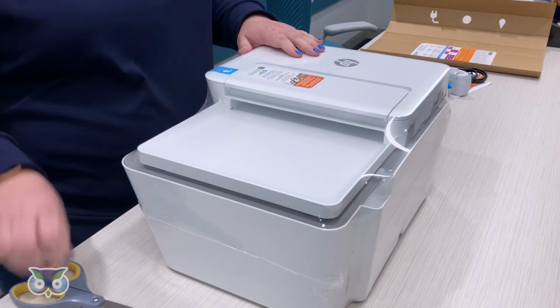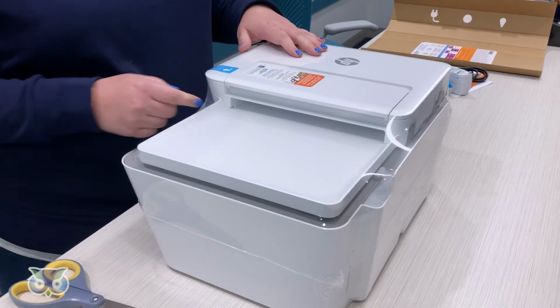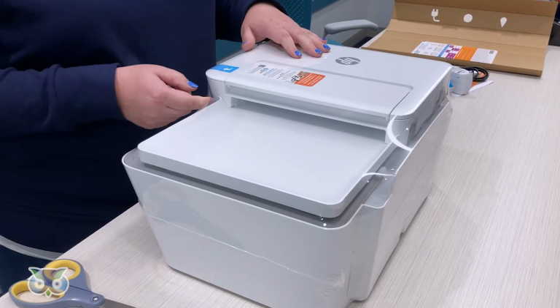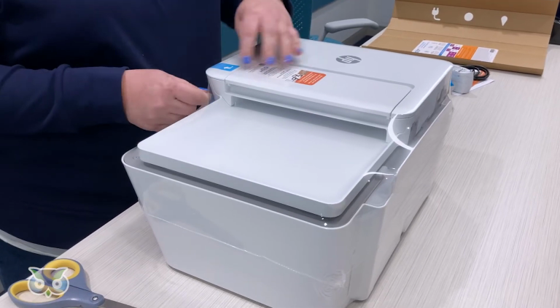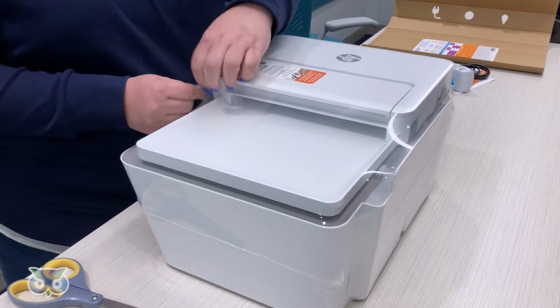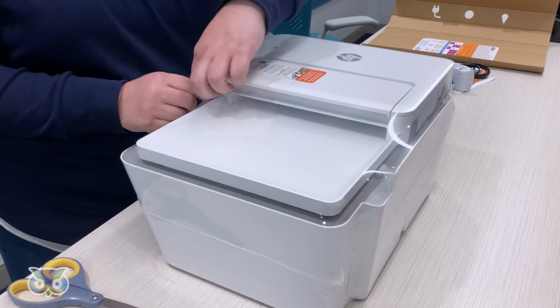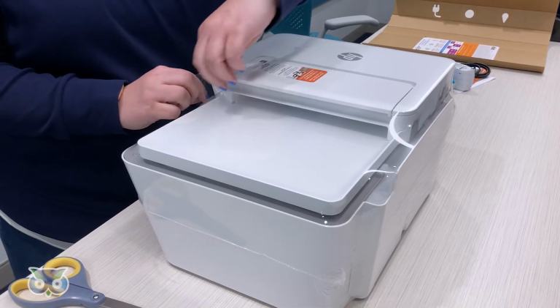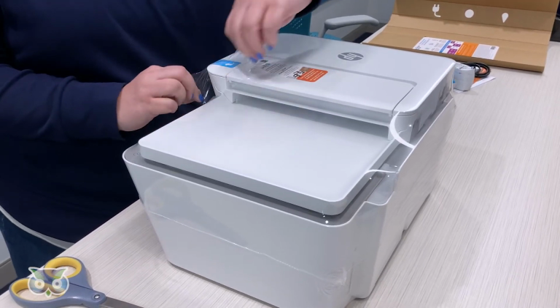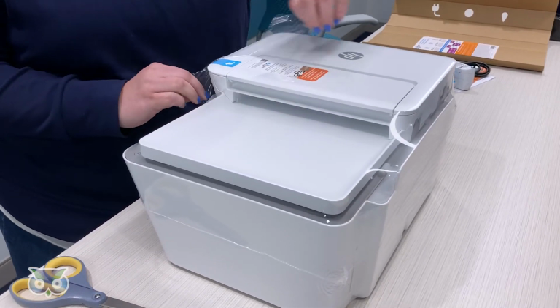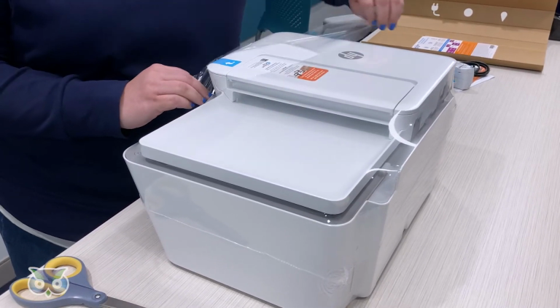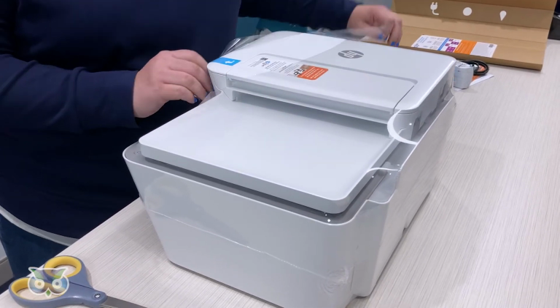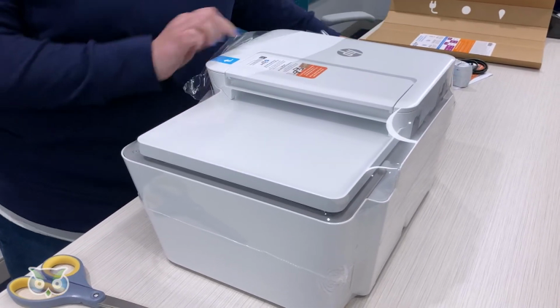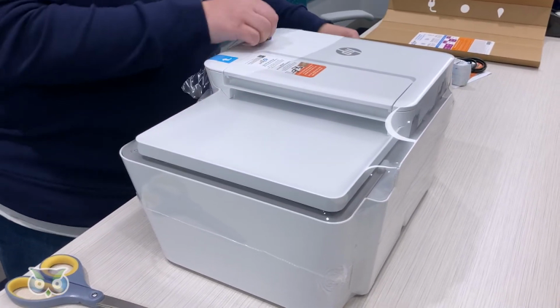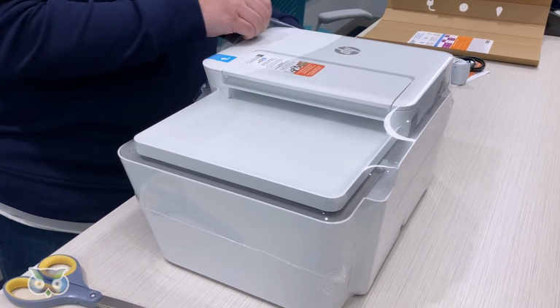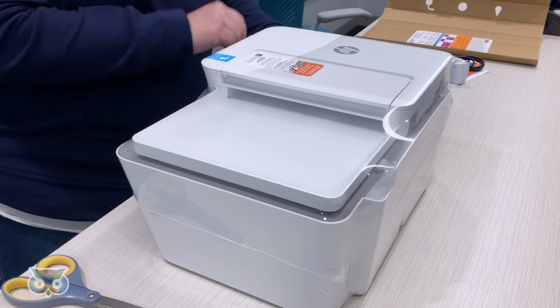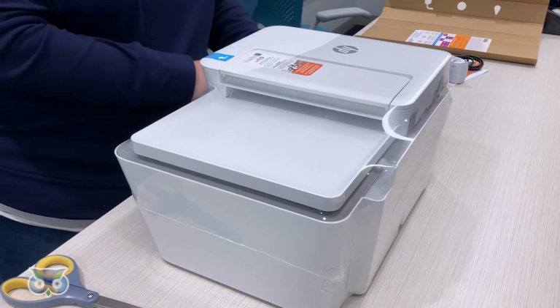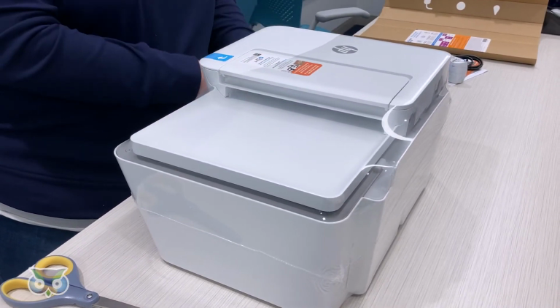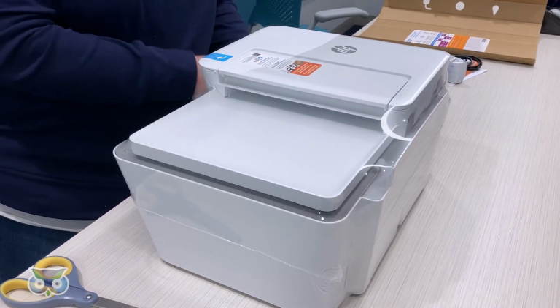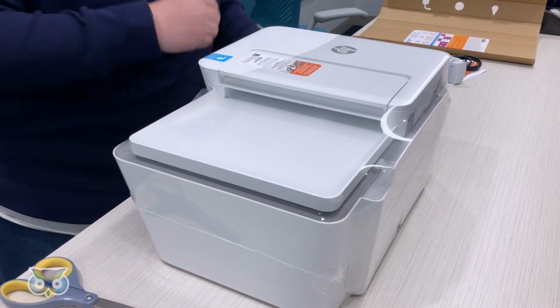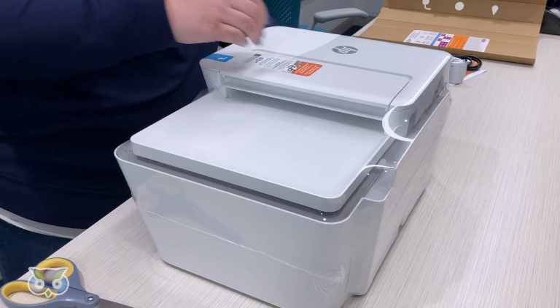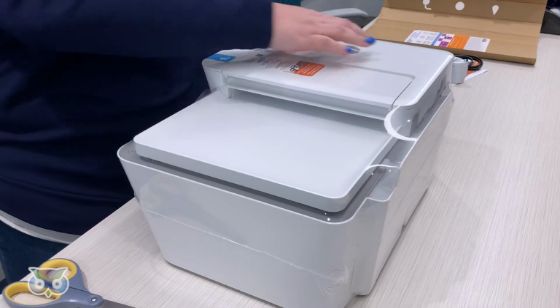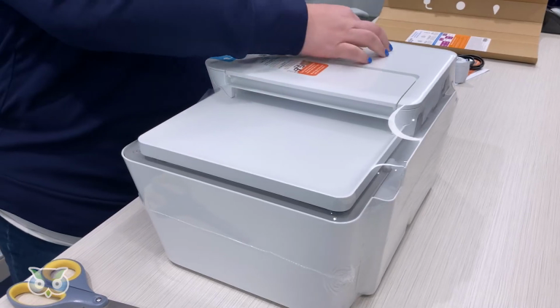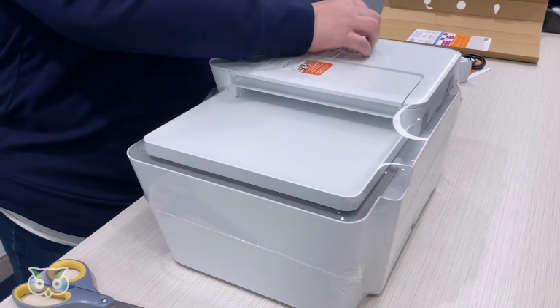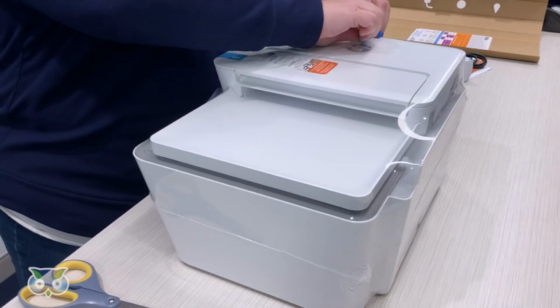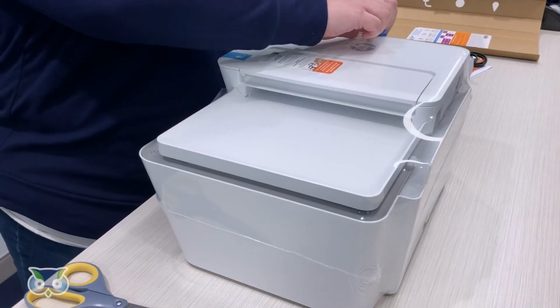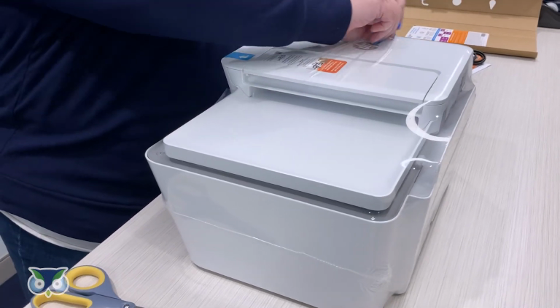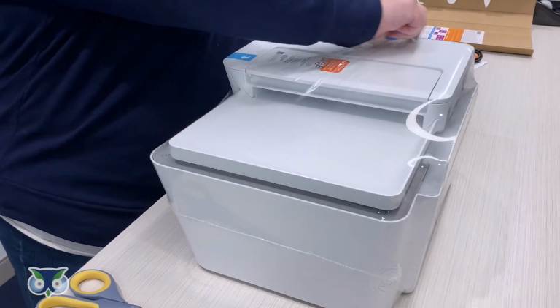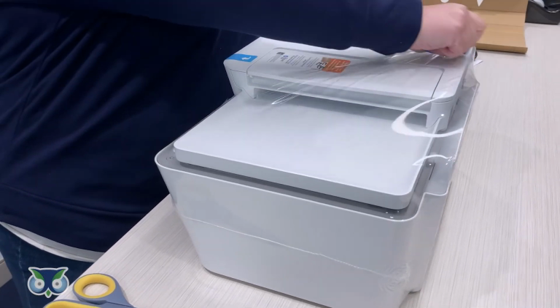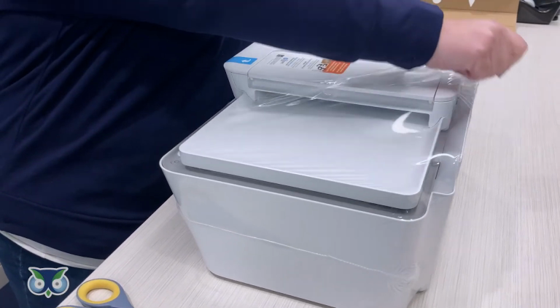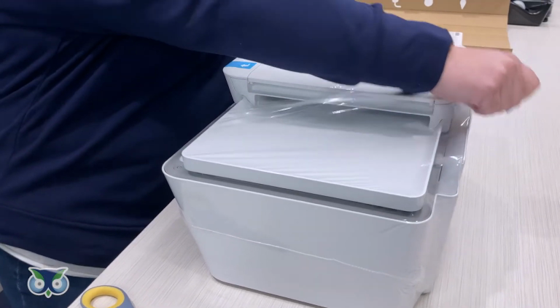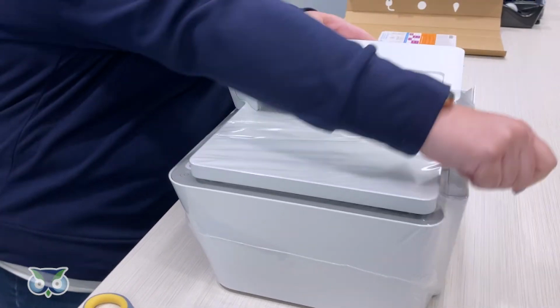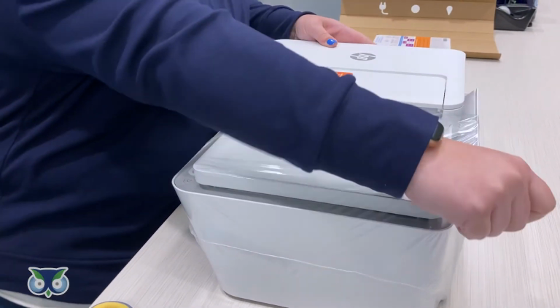Unwrap the printer and remove all the tape. There is tape located in the ink door, scanner bed, and paper tray.